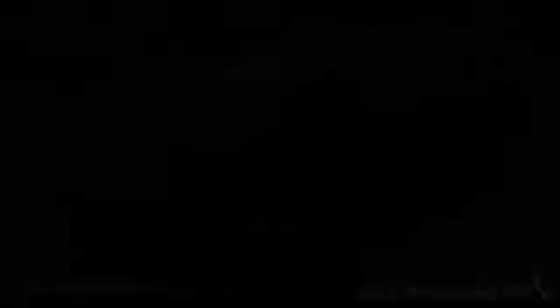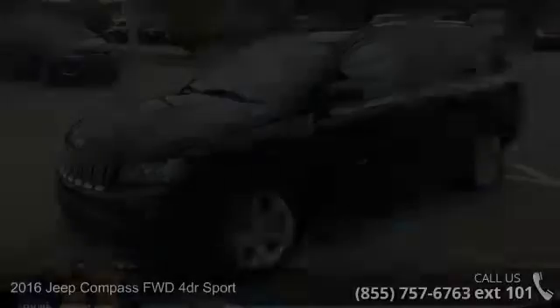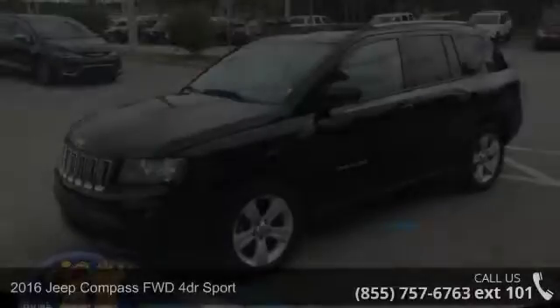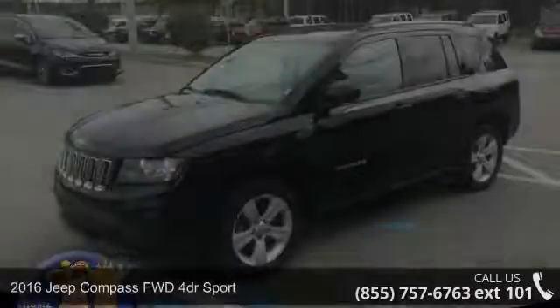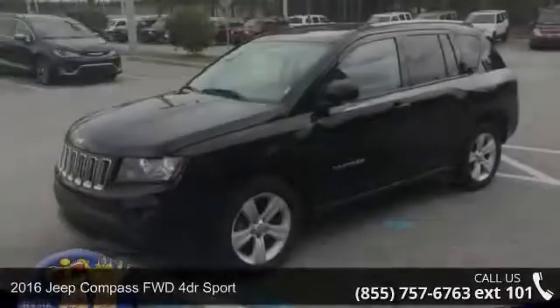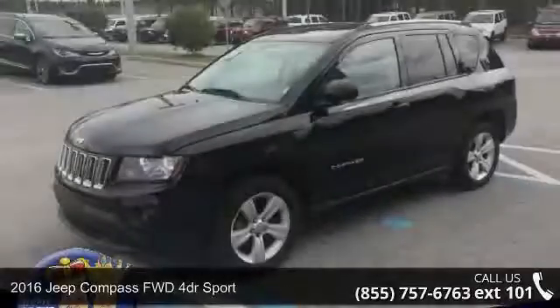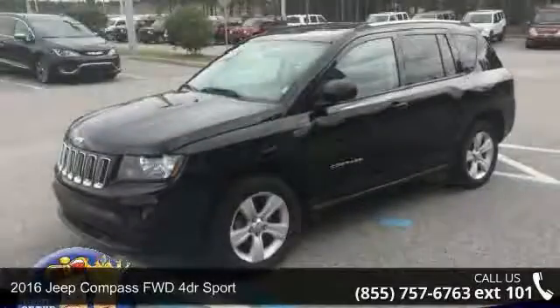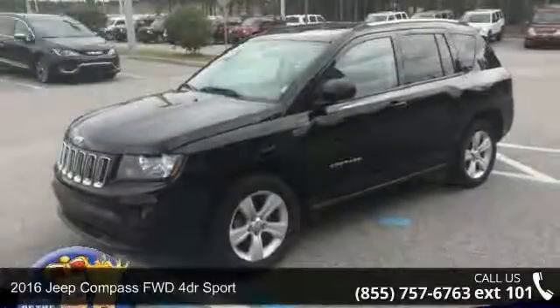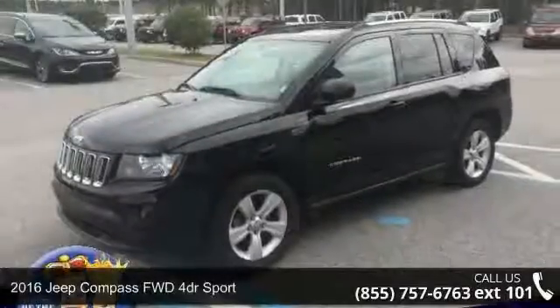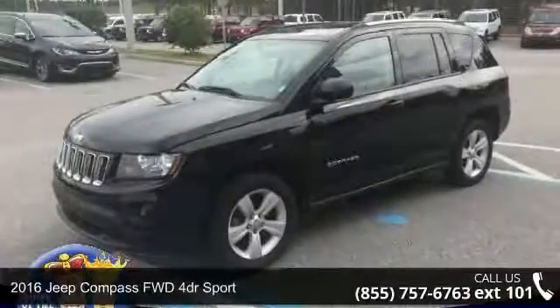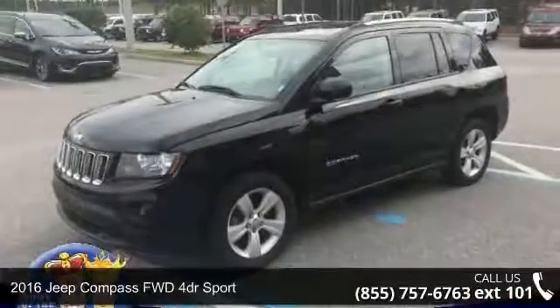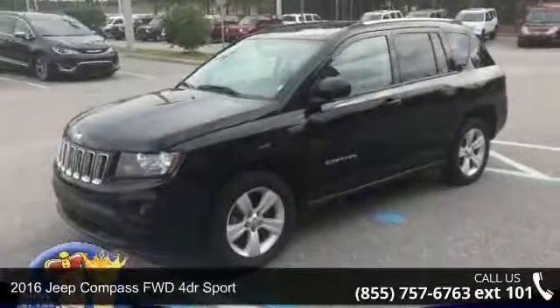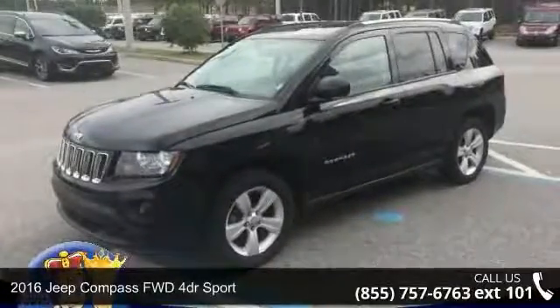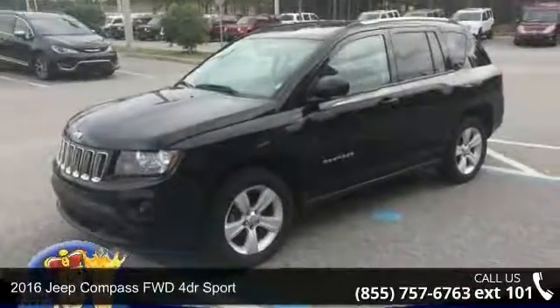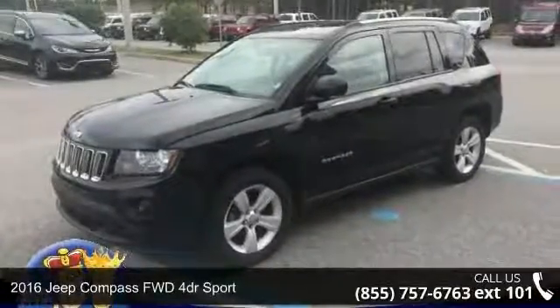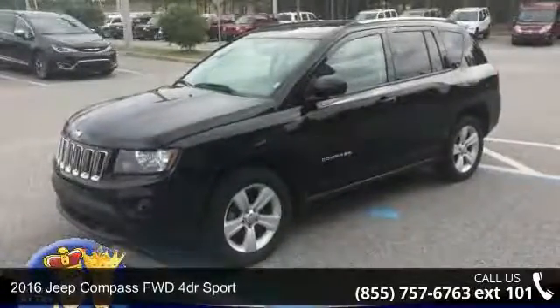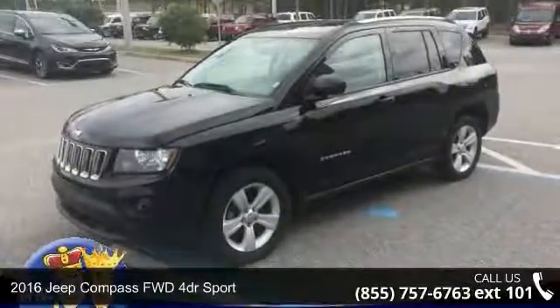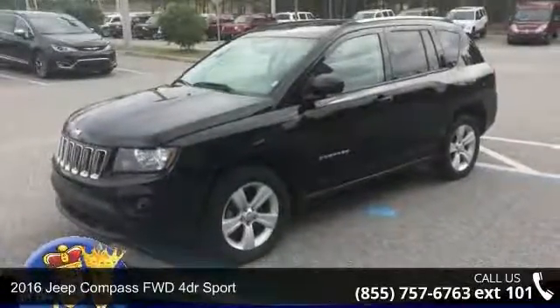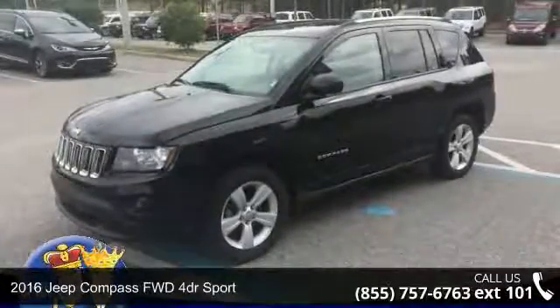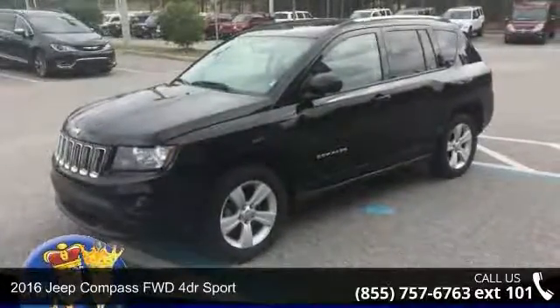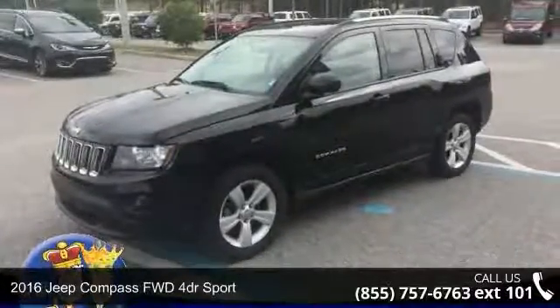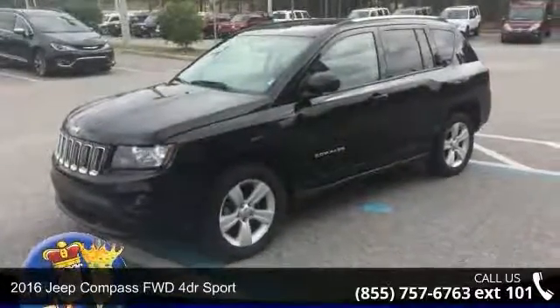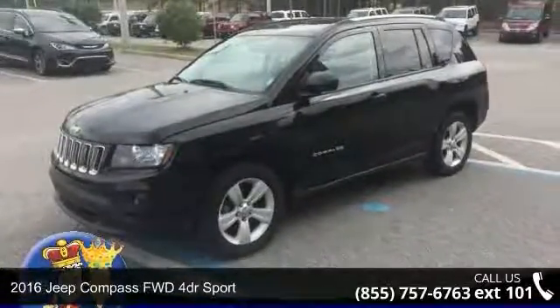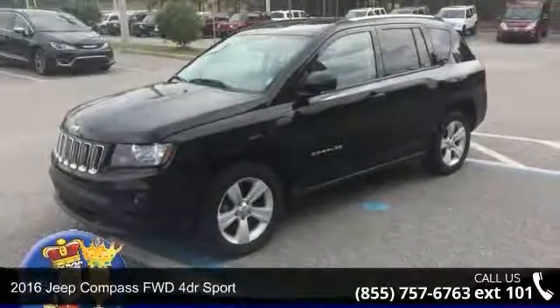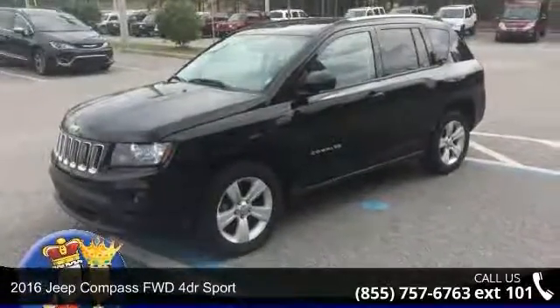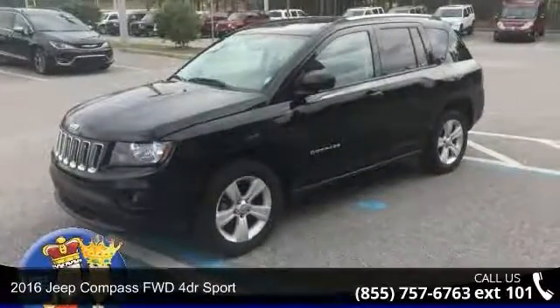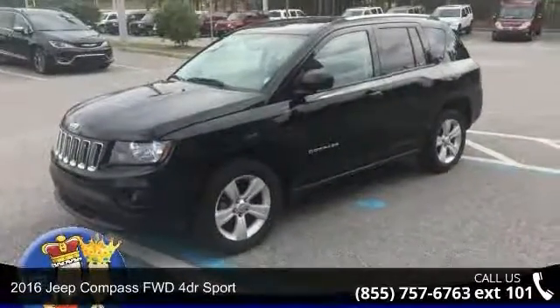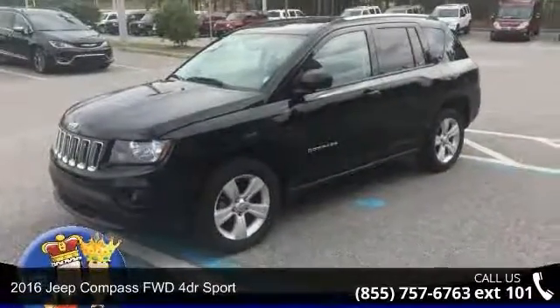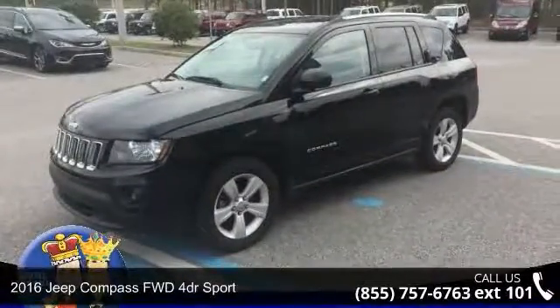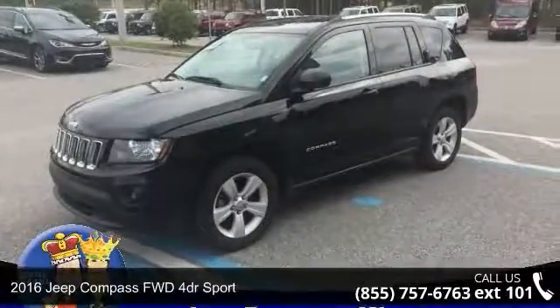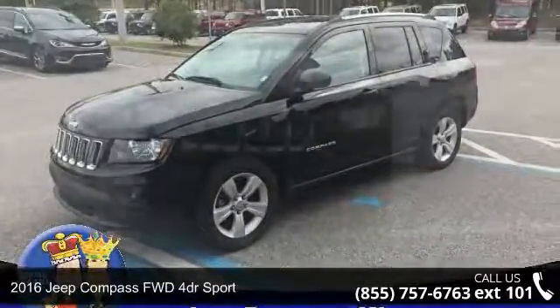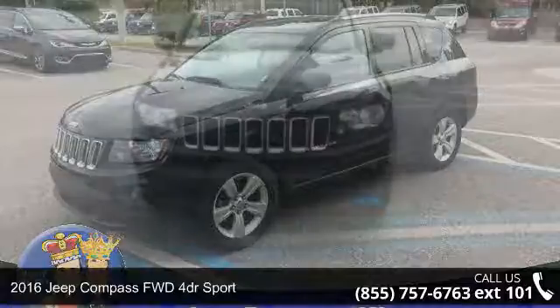Presenting the 2016 Jeep Compass. This may be the set of wheels you've been looking for.